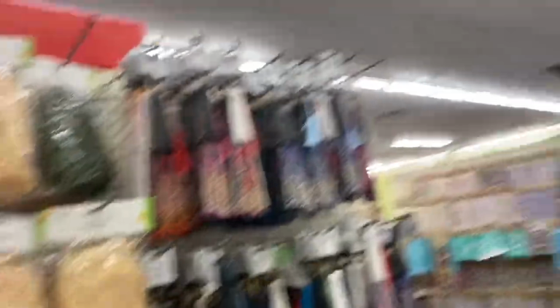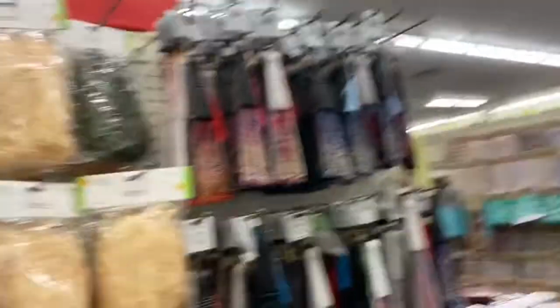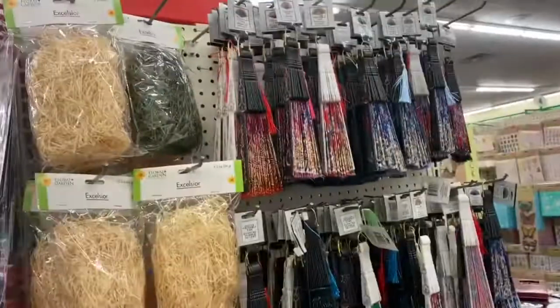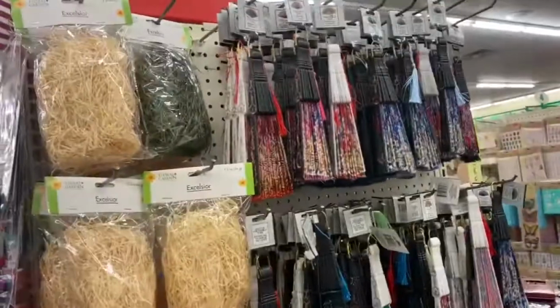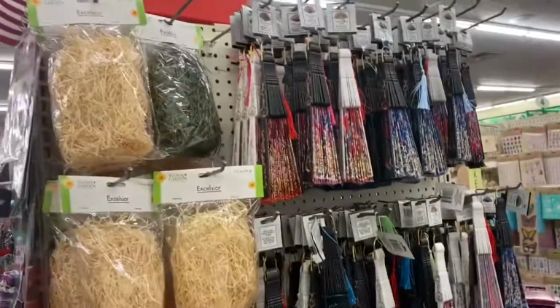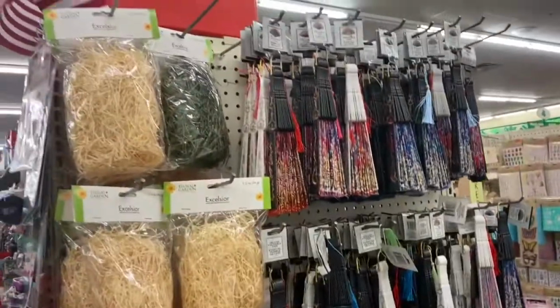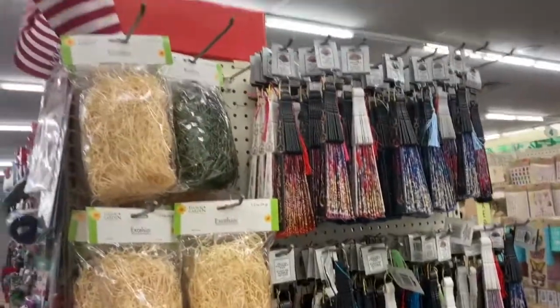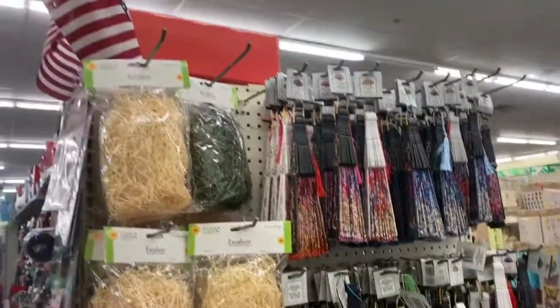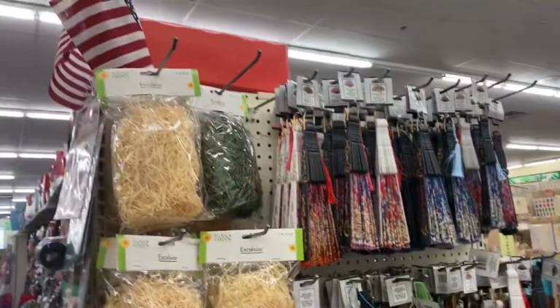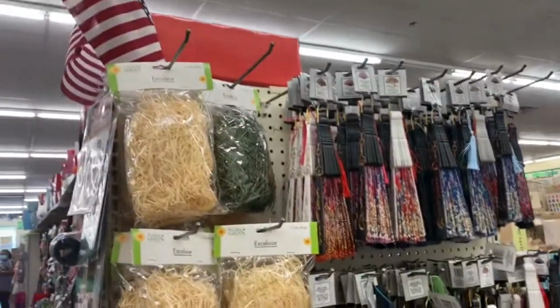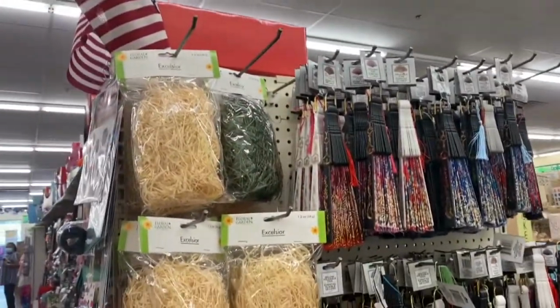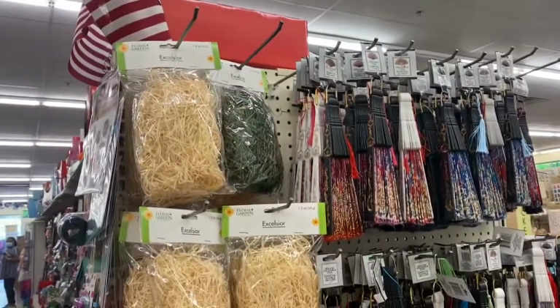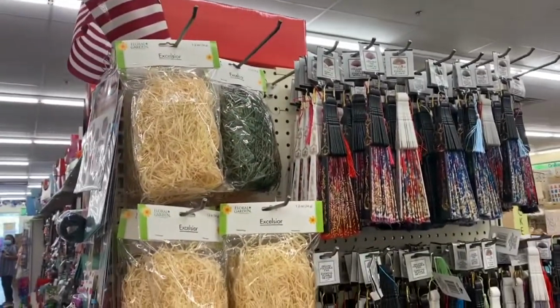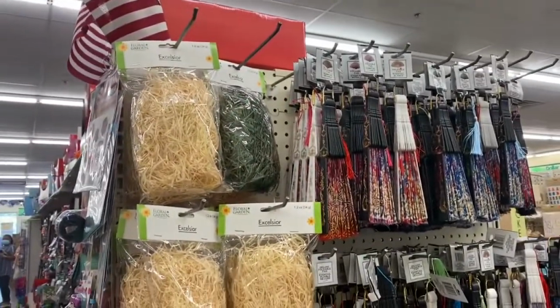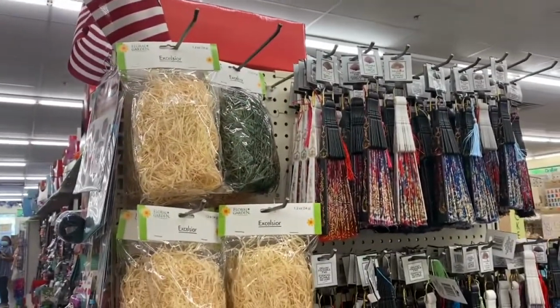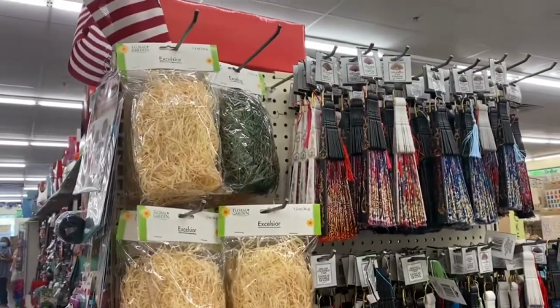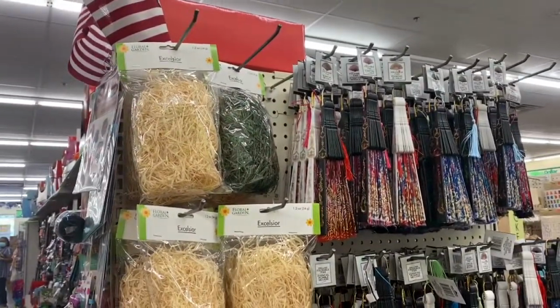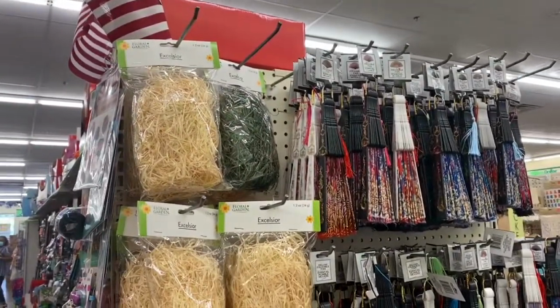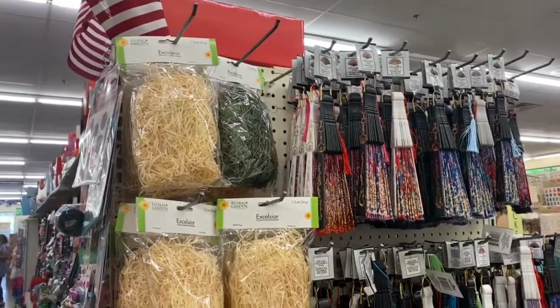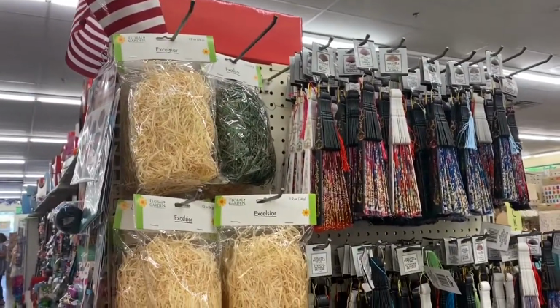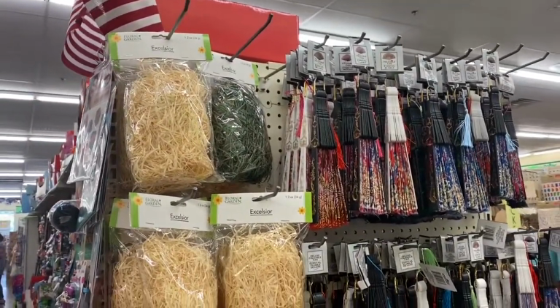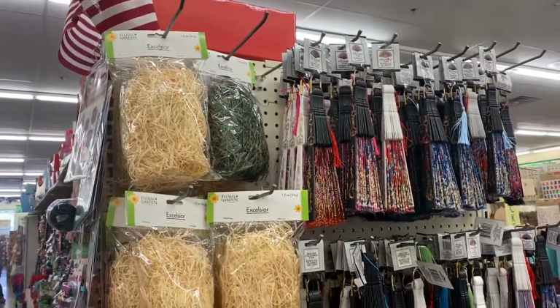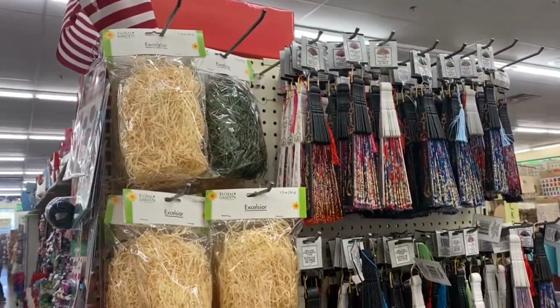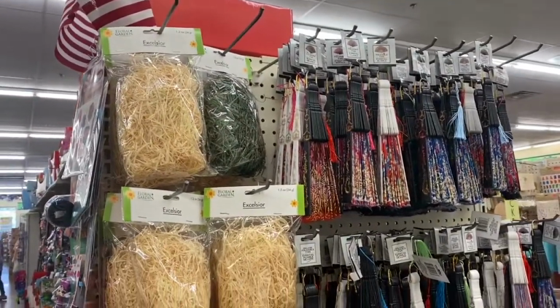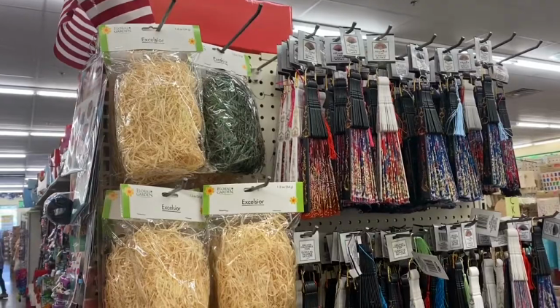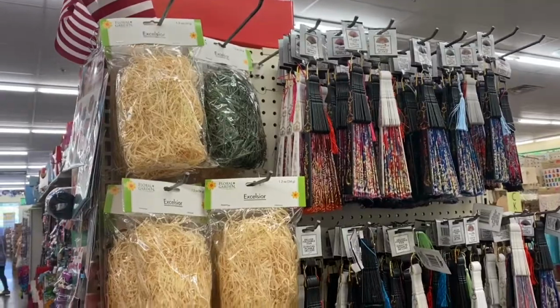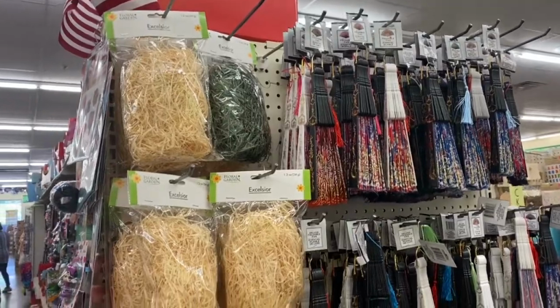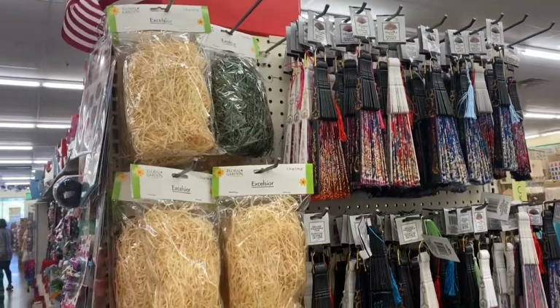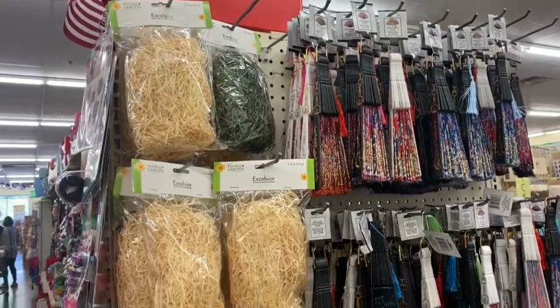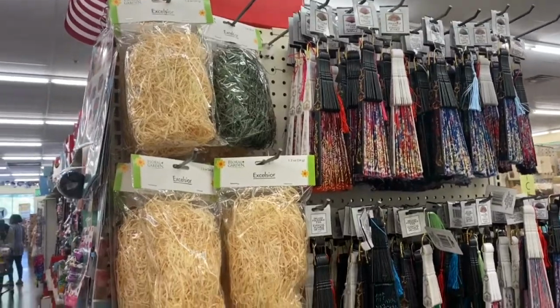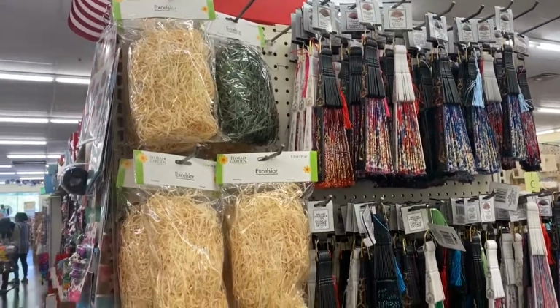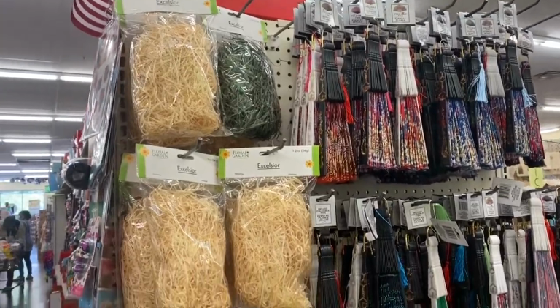Hi guys, thank you for coming with me to the Dollar Tree. Let's take a look at what they have.